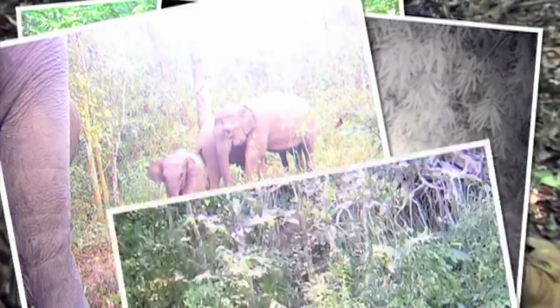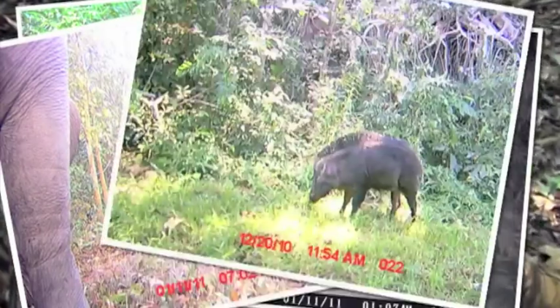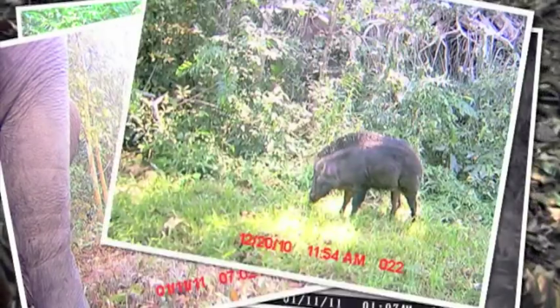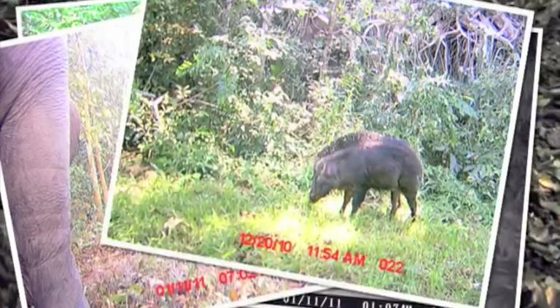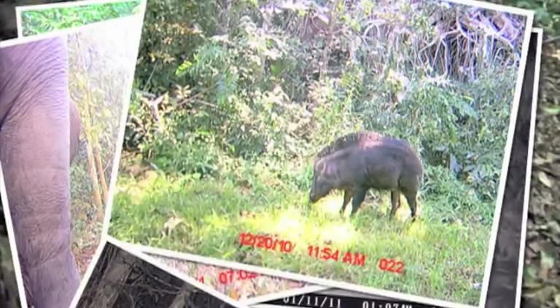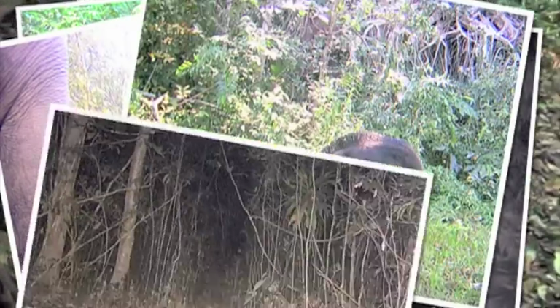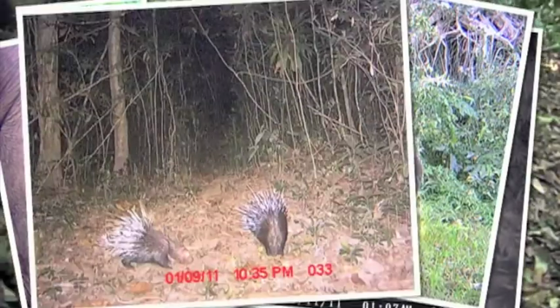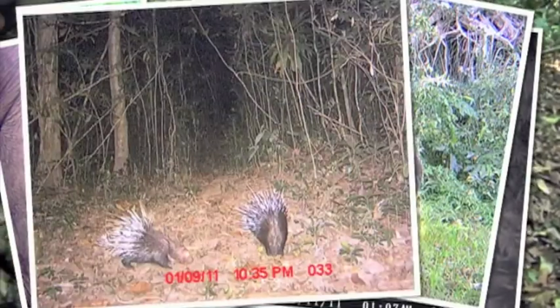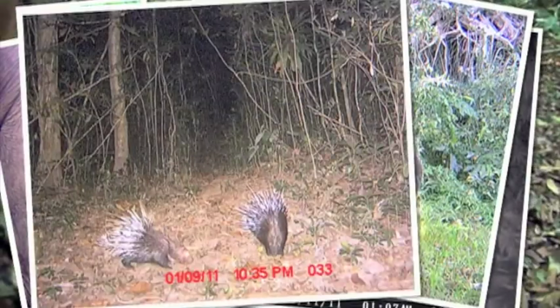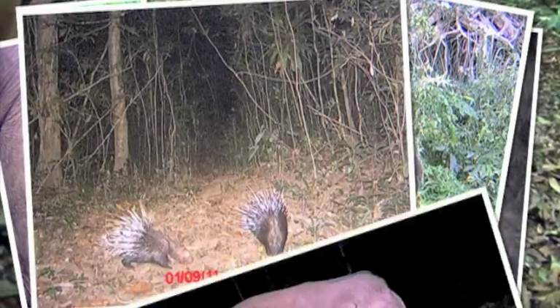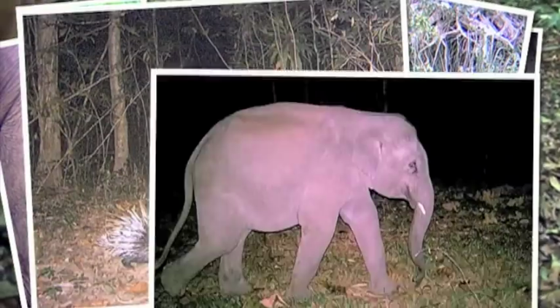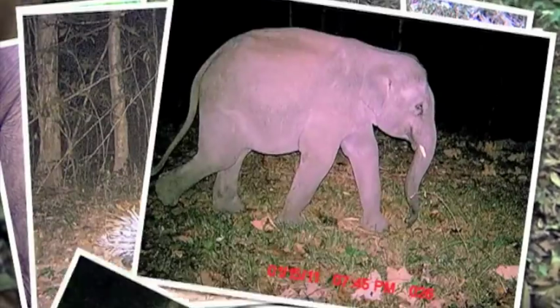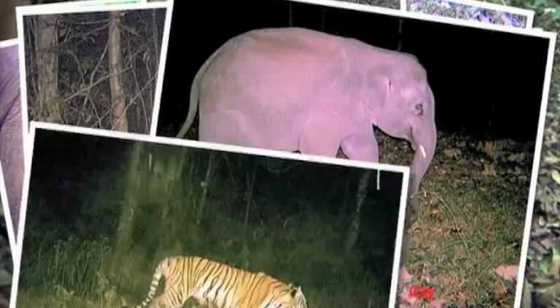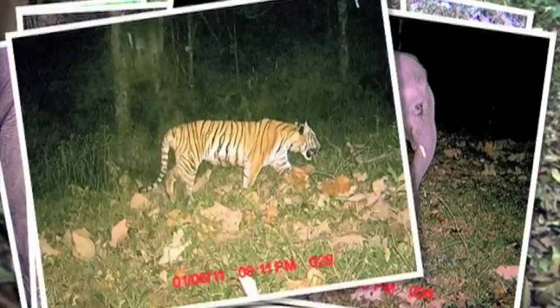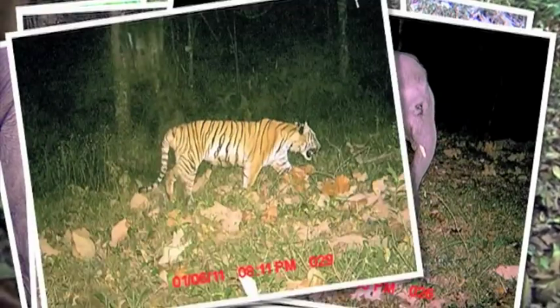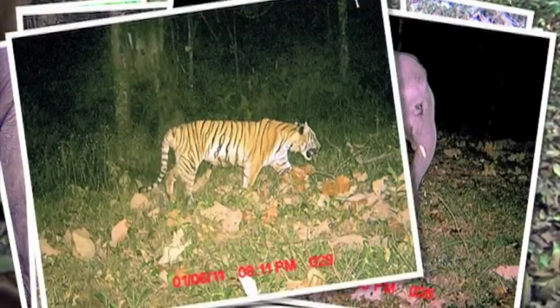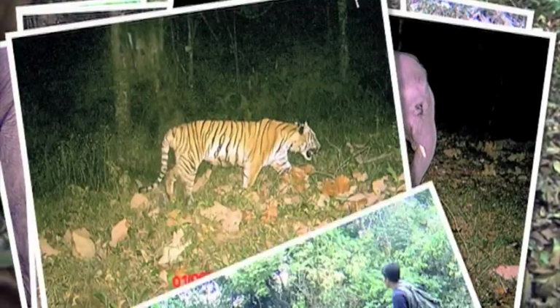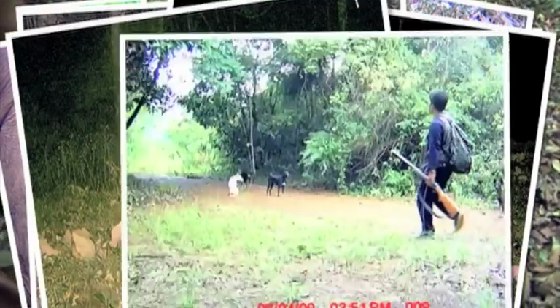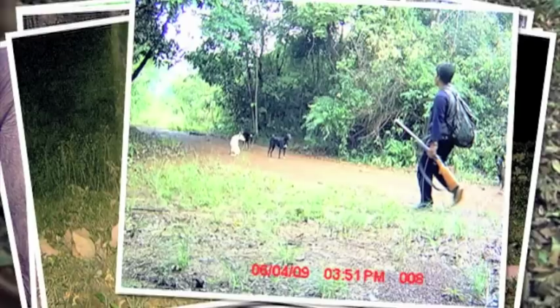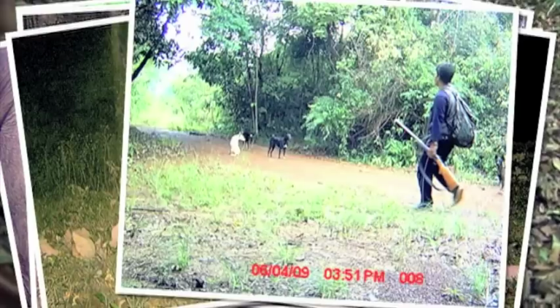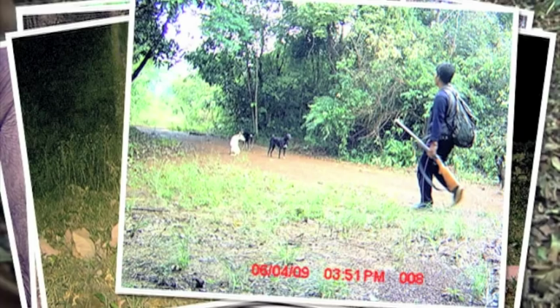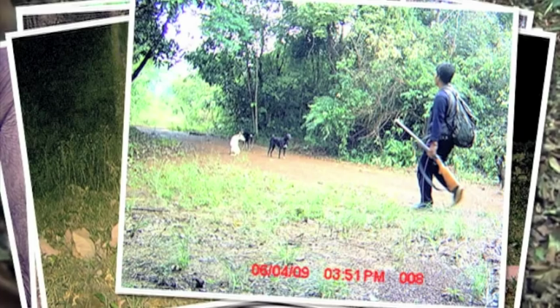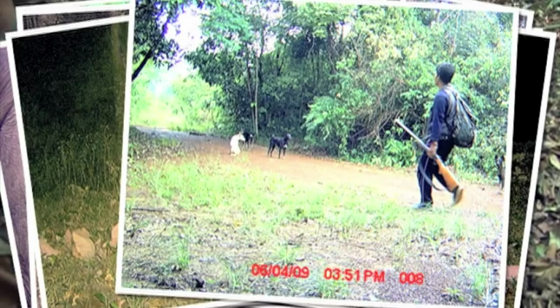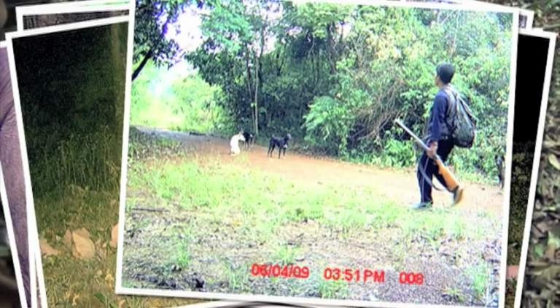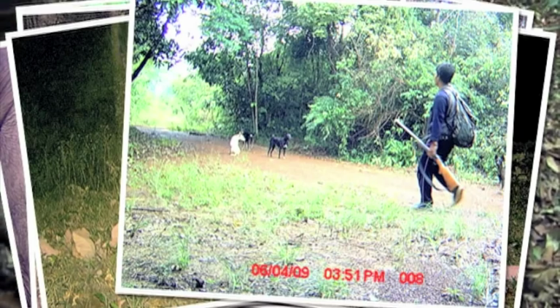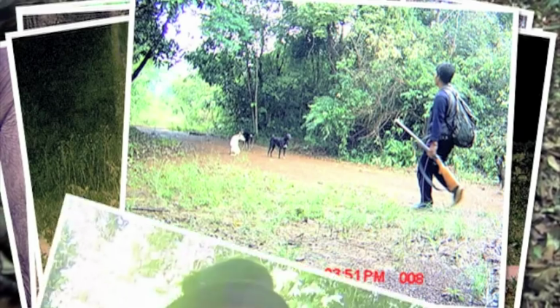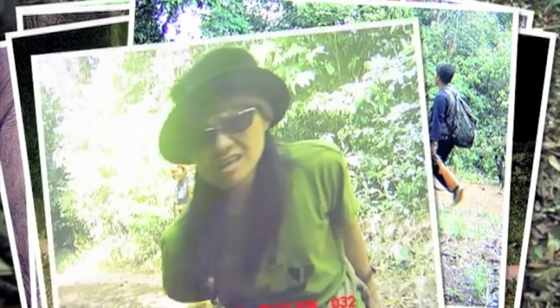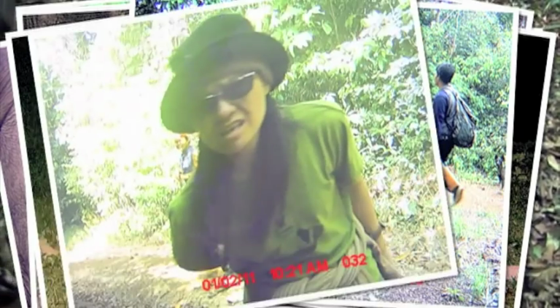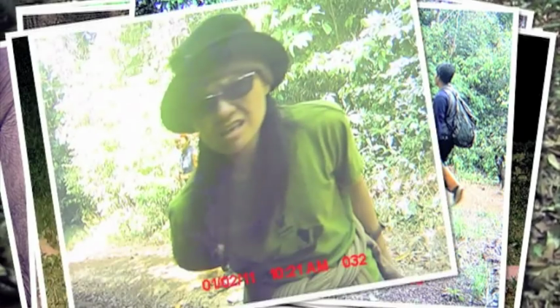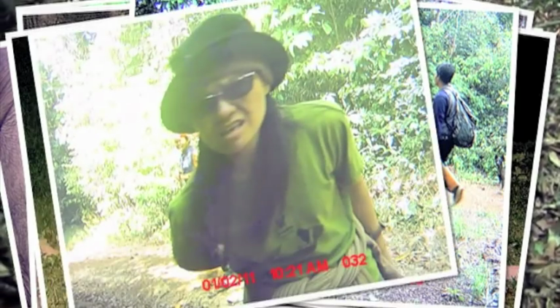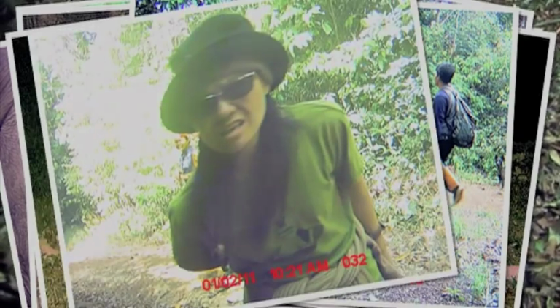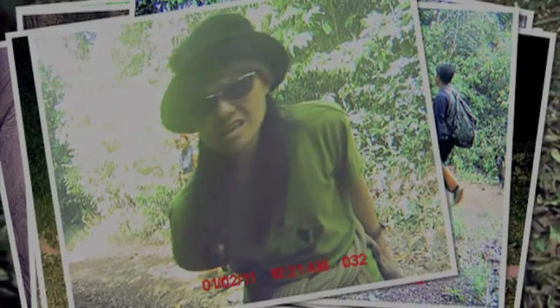The range of photos is extraordinary, capturing both animals, those who poach them, and curious tourists.